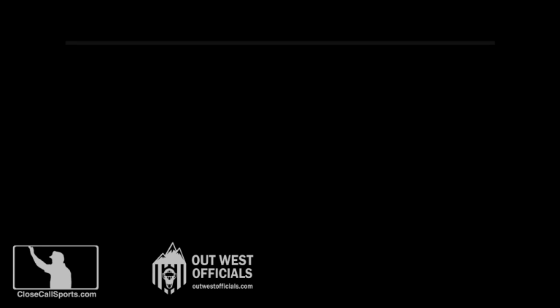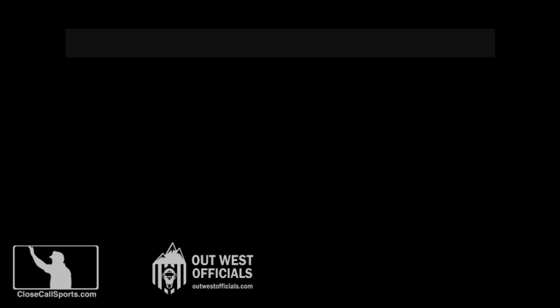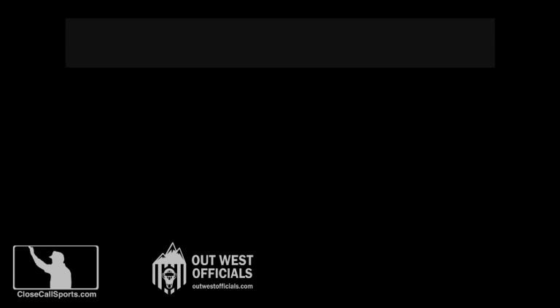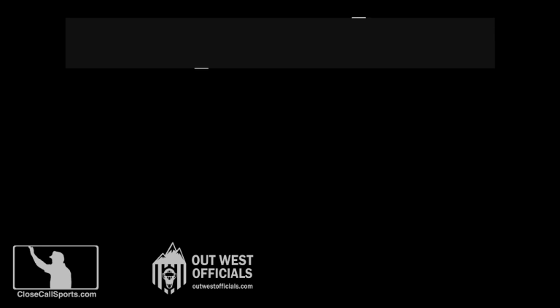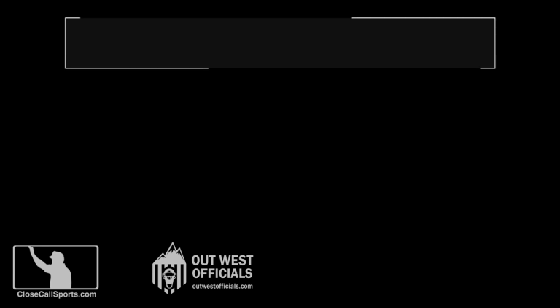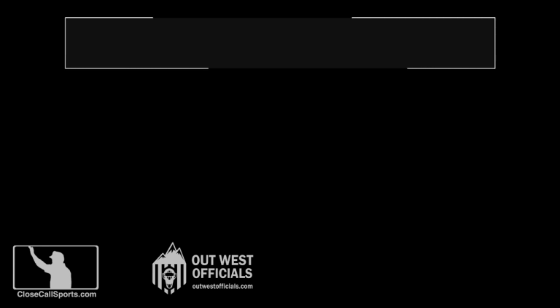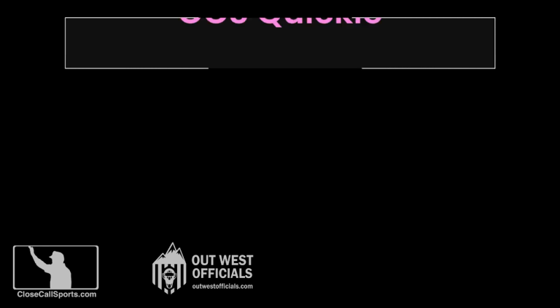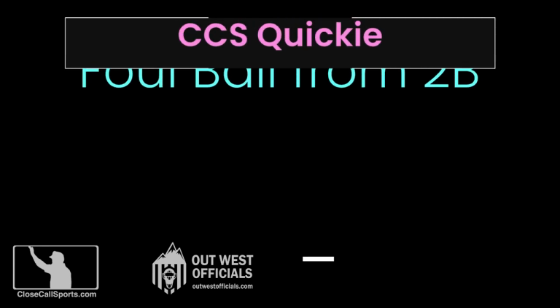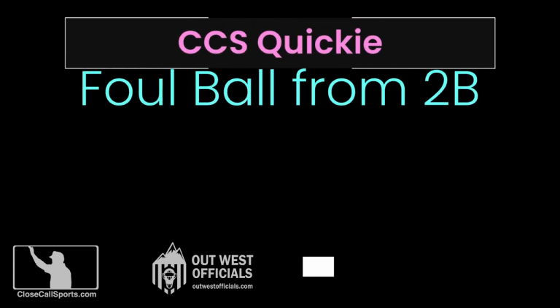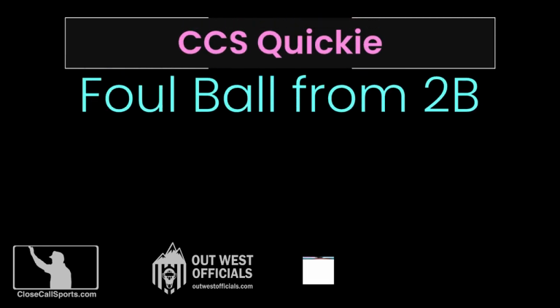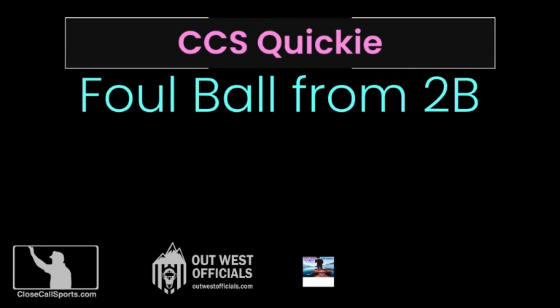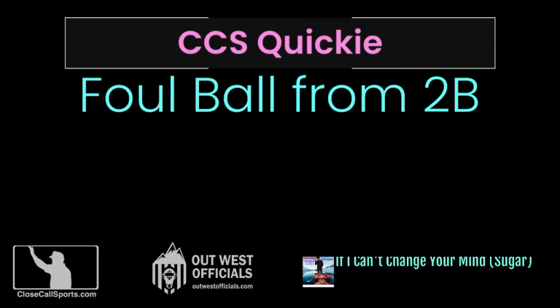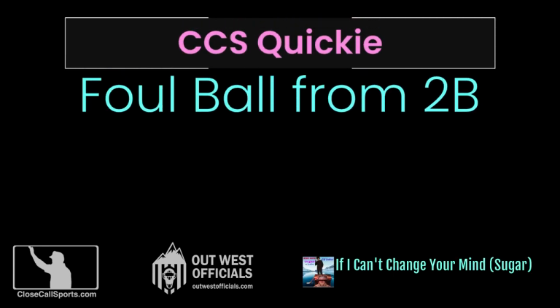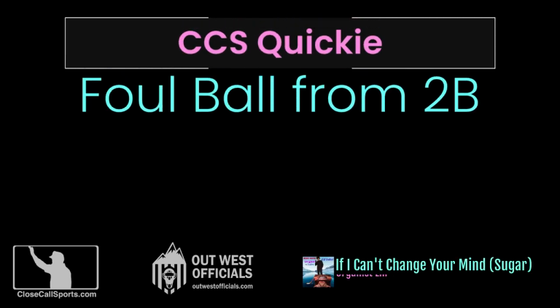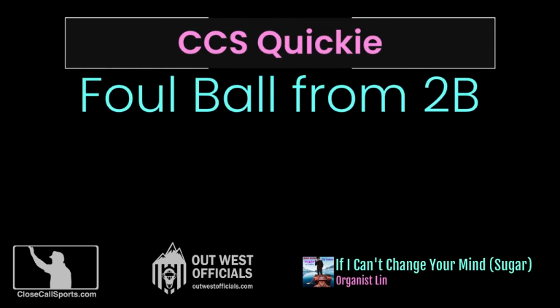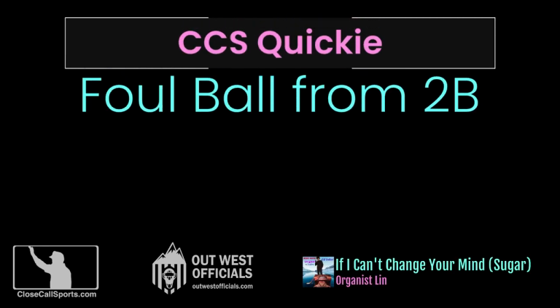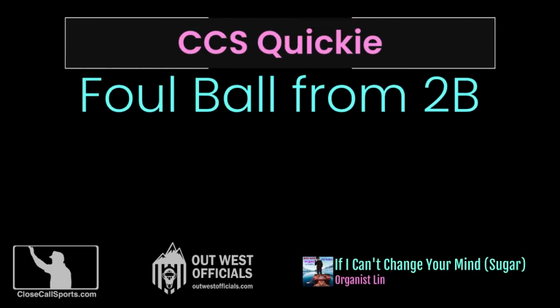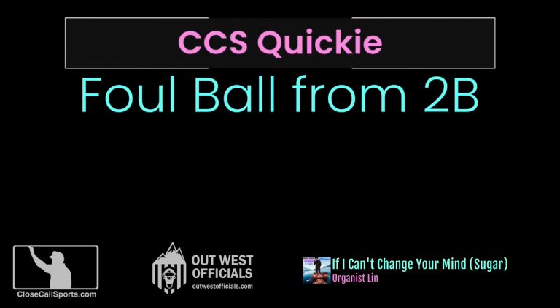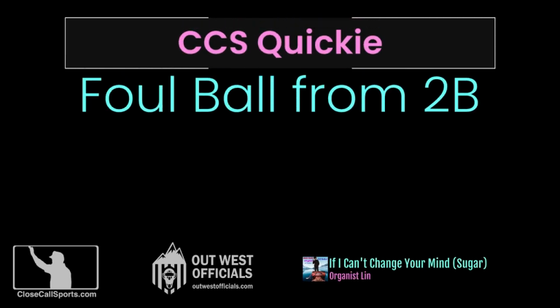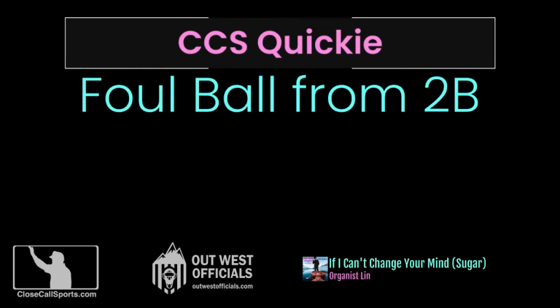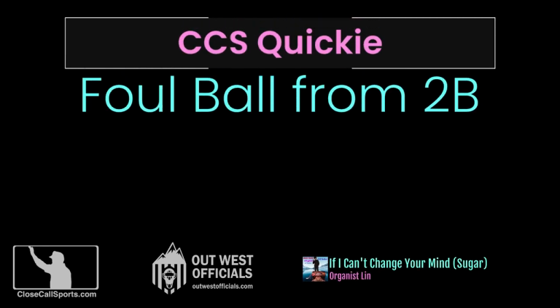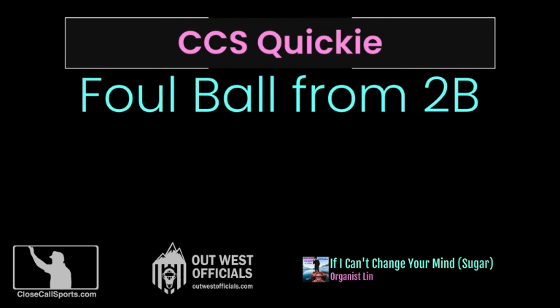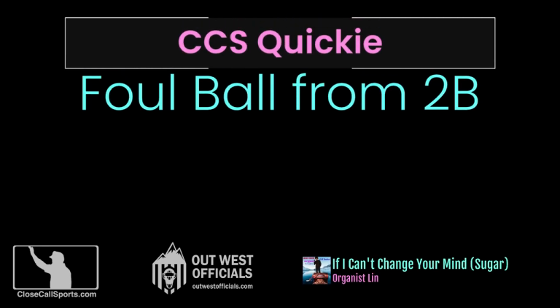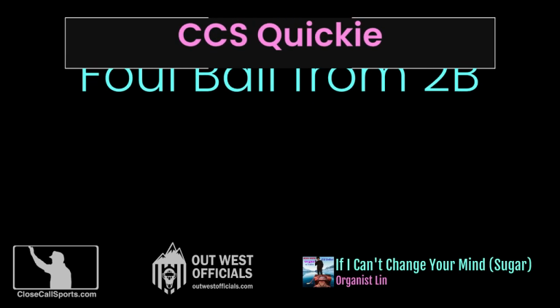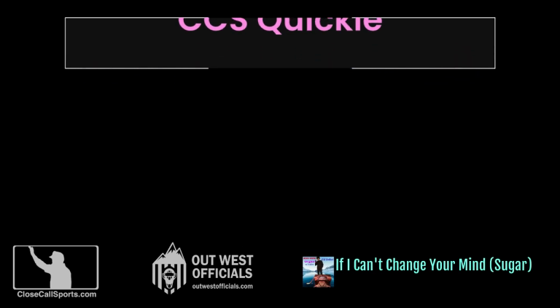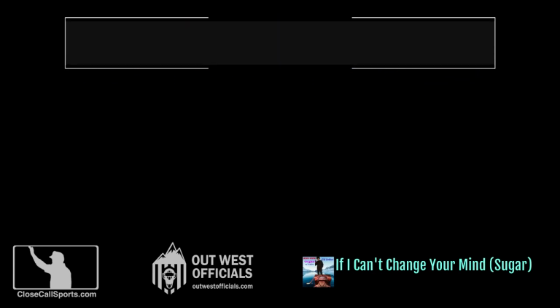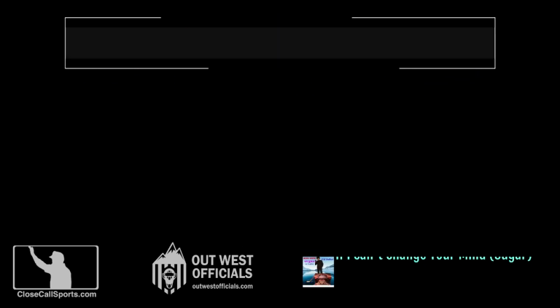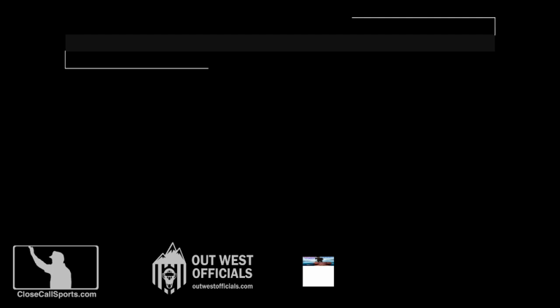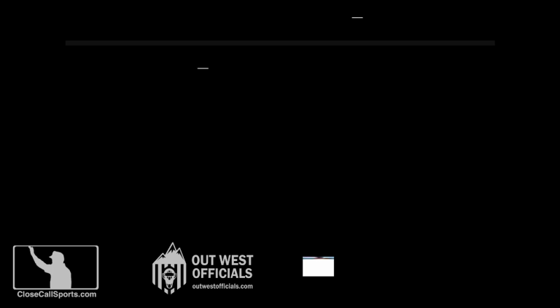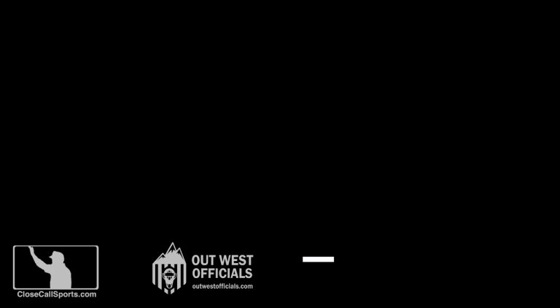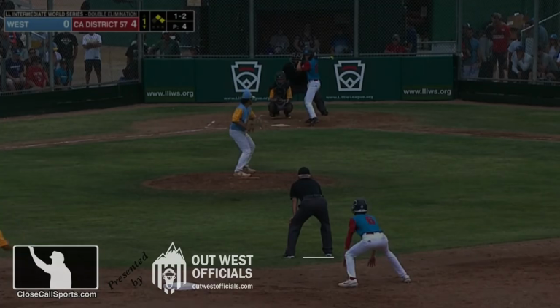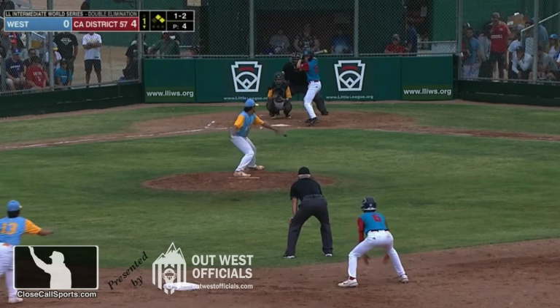Hey everyone, it's Lynn with a super short video on calling a foul ball from second base when you see the ball hit the batter's foot.